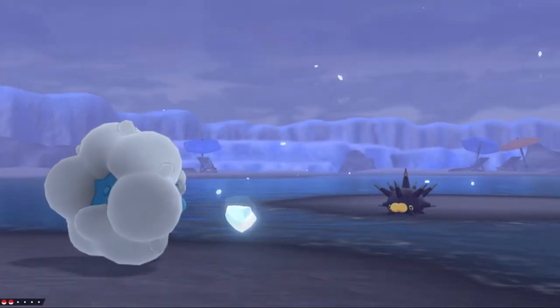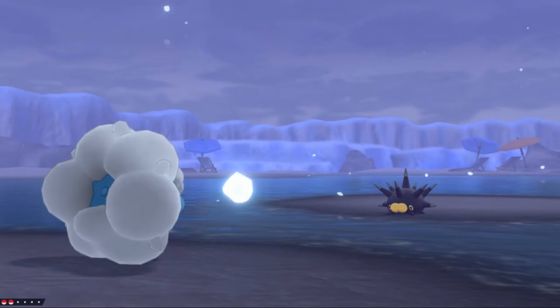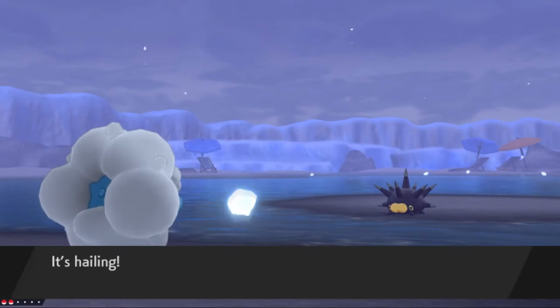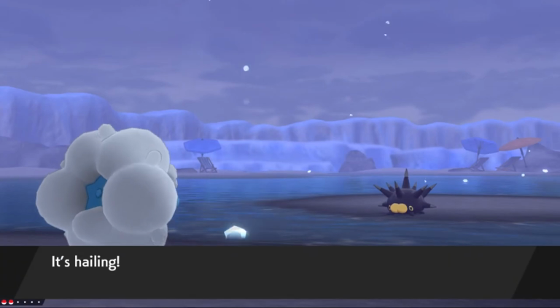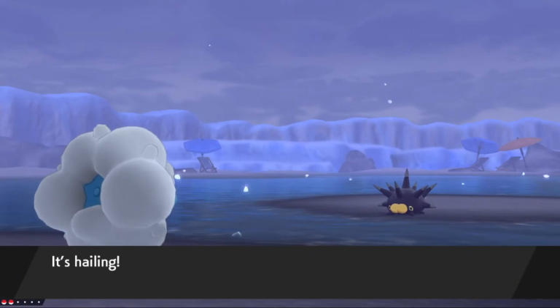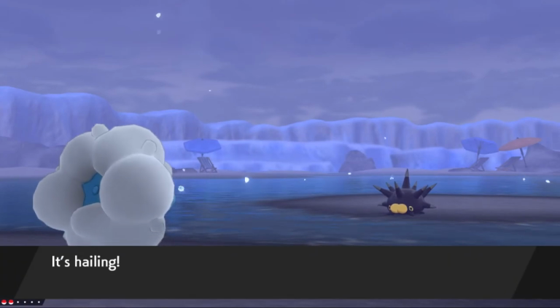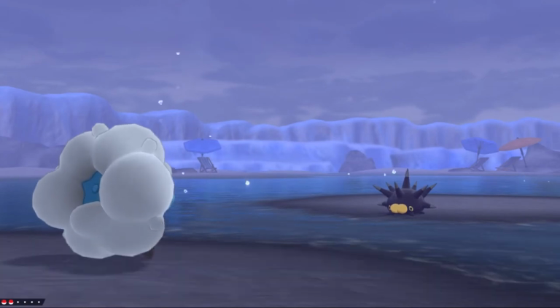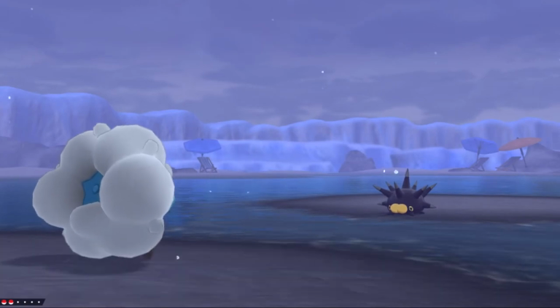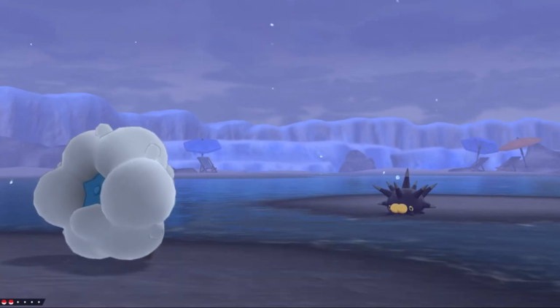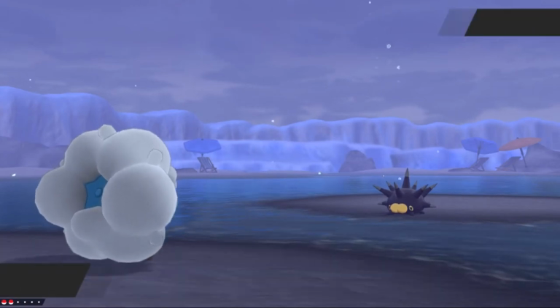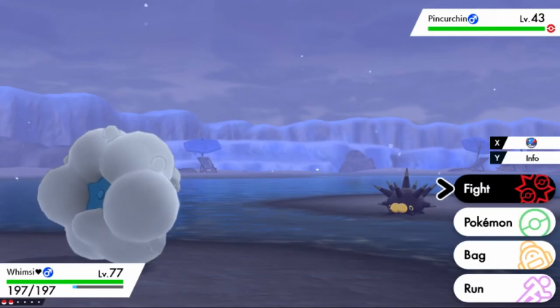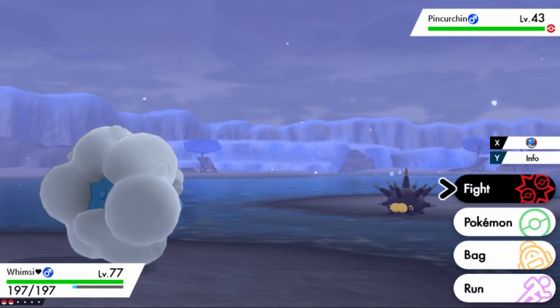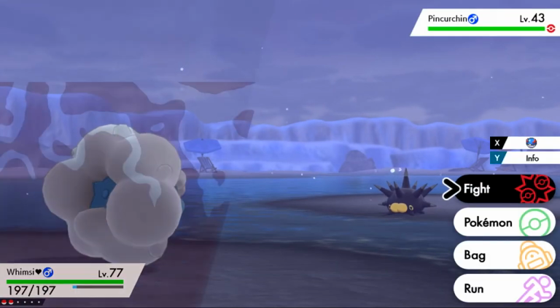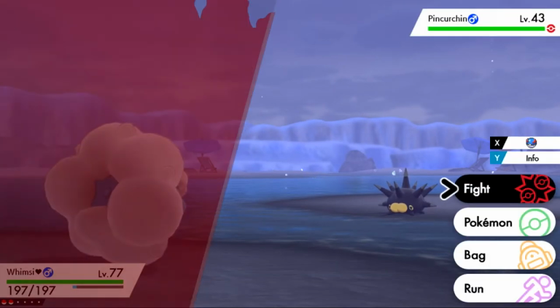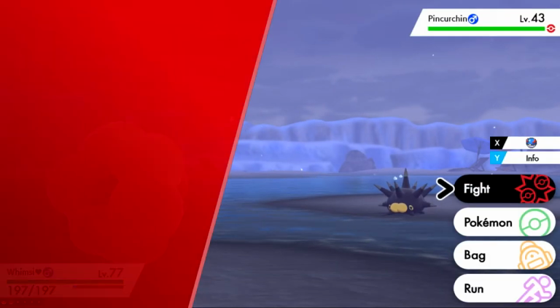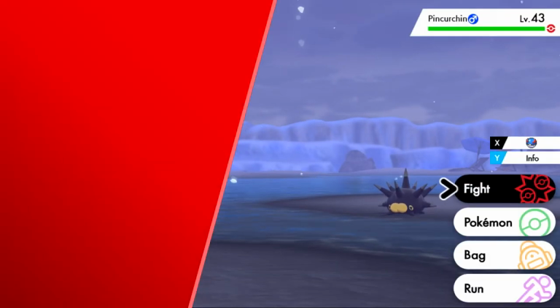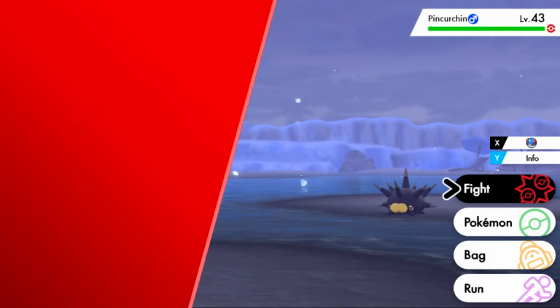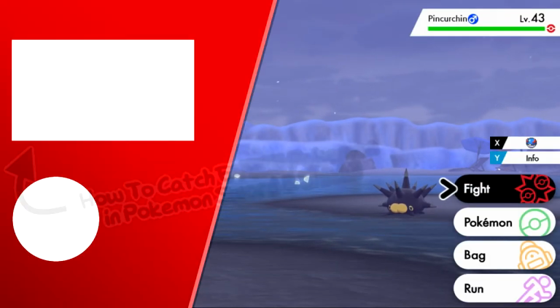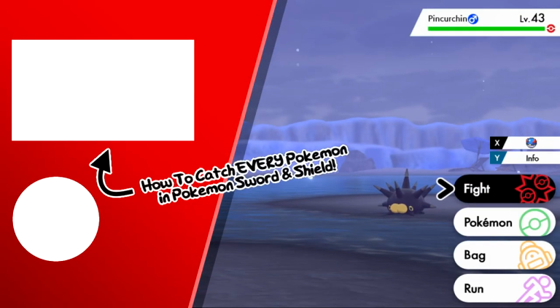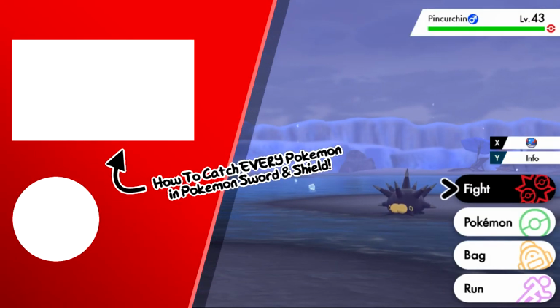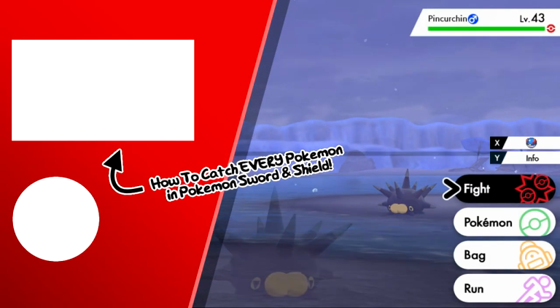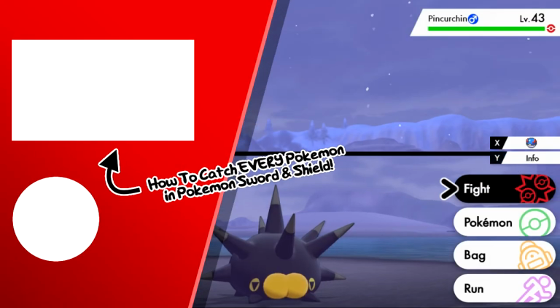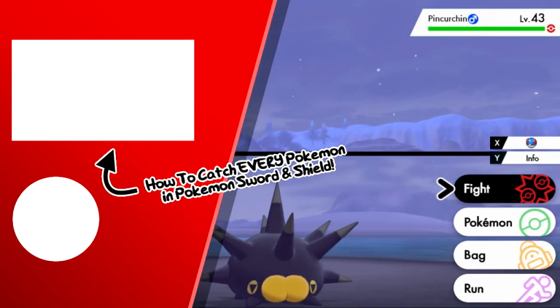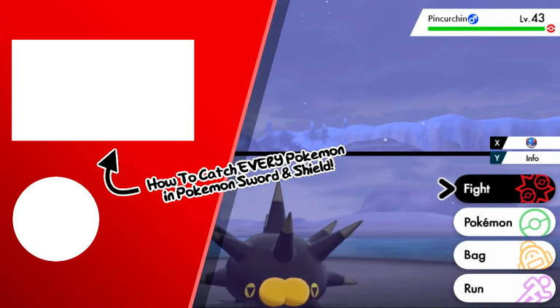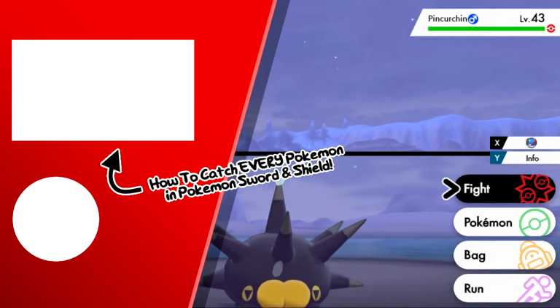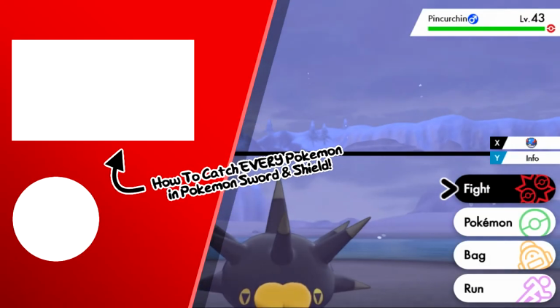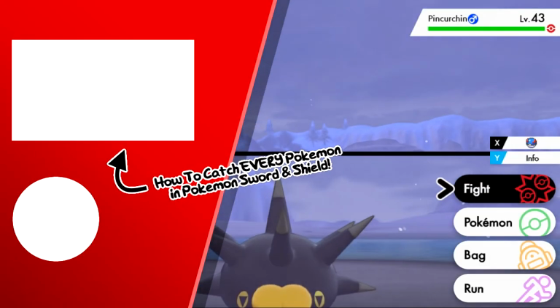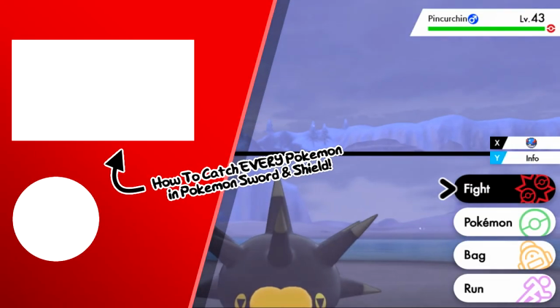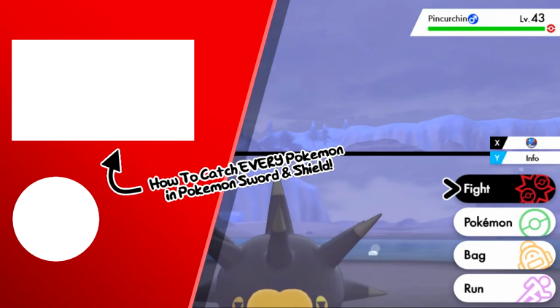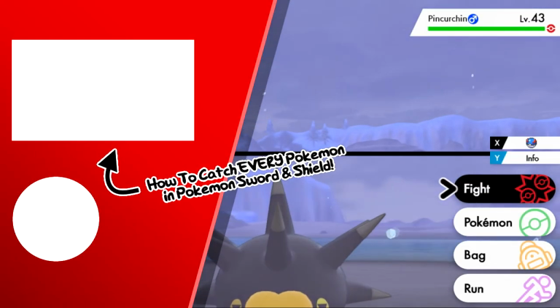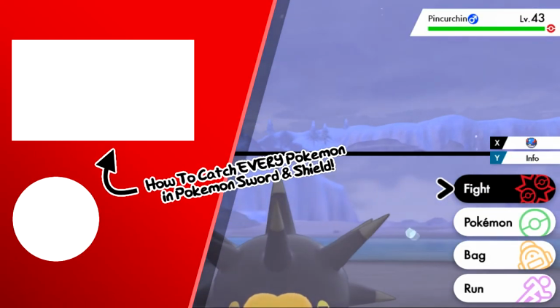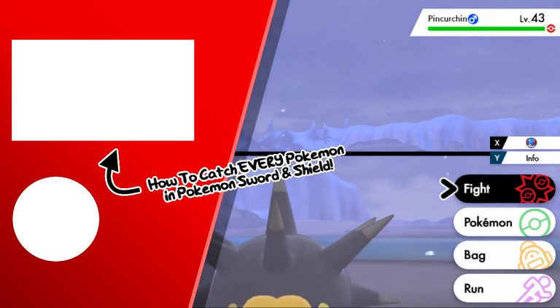So that's the easiest way of finding the sea urchin Pokemon, Pincurchin, in Sword and Shield. I hope you enjoyed, and Techno's out.